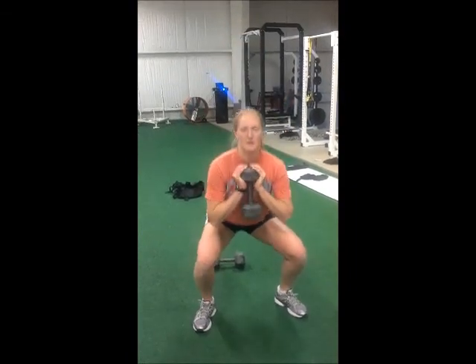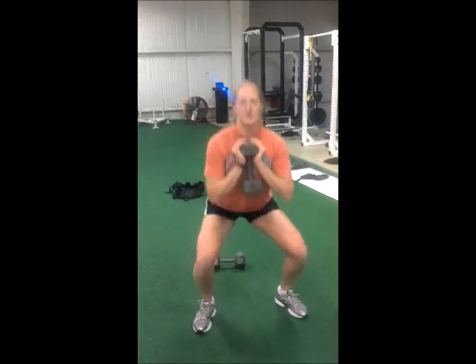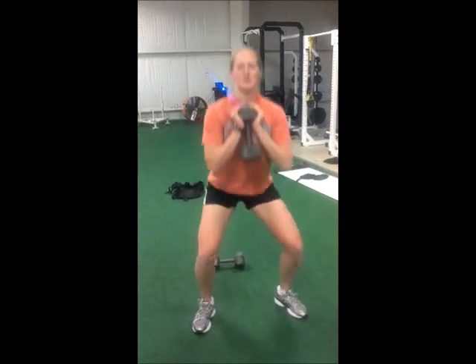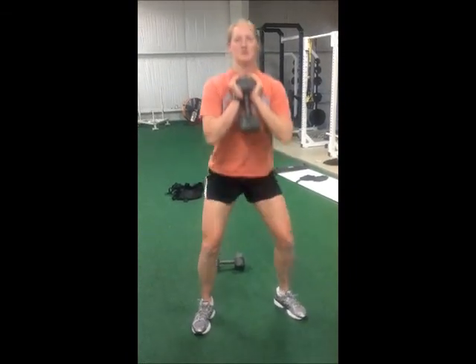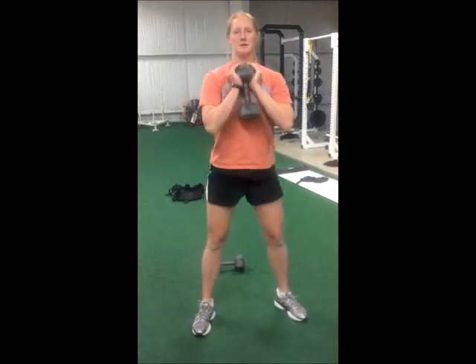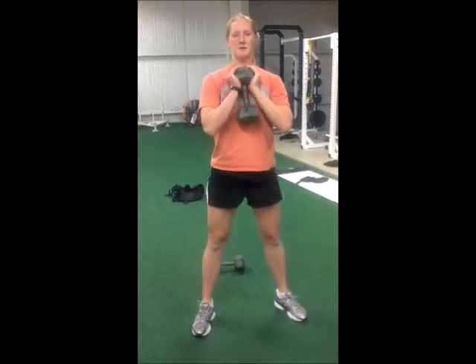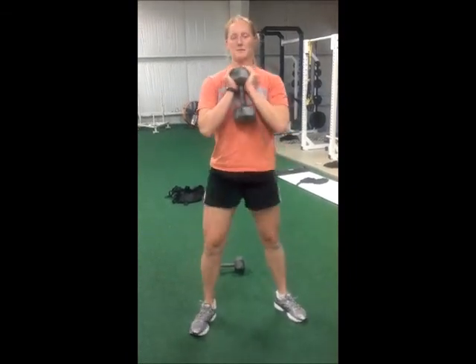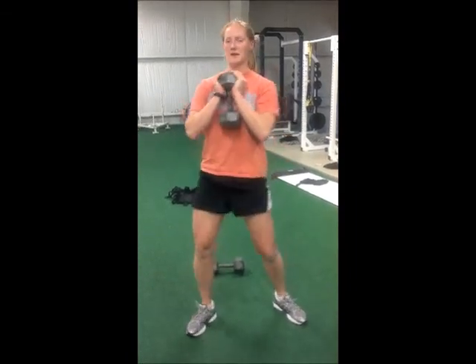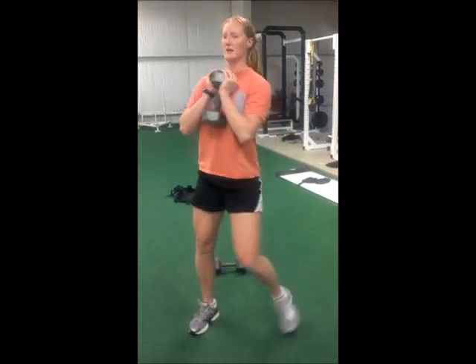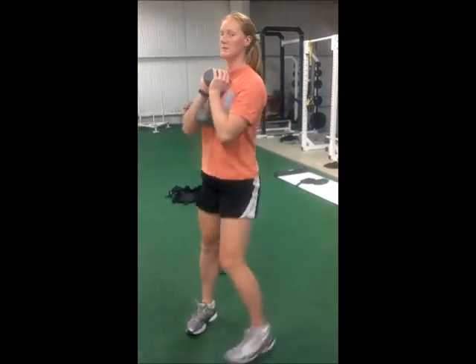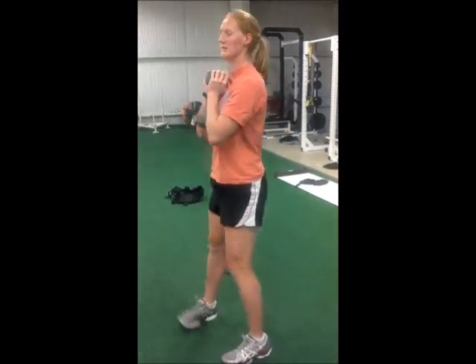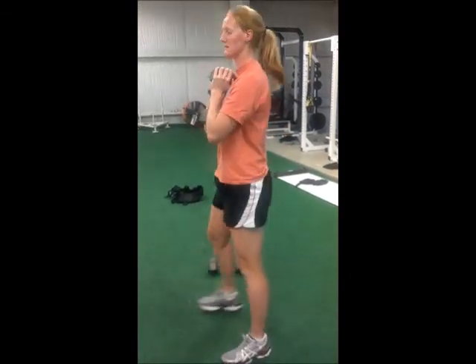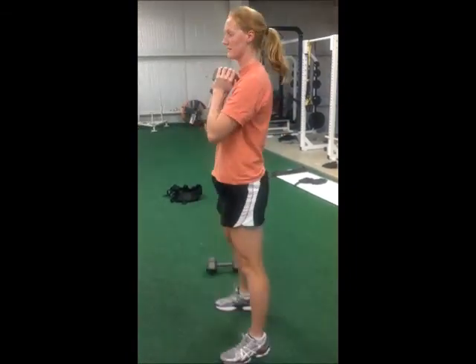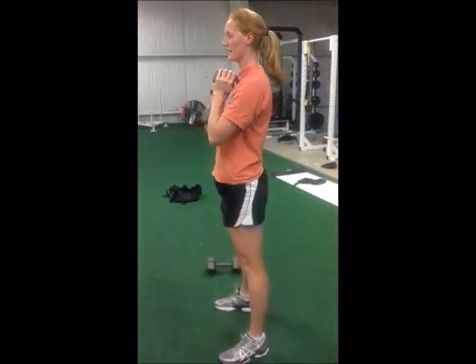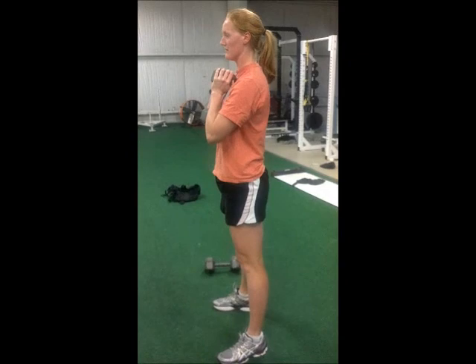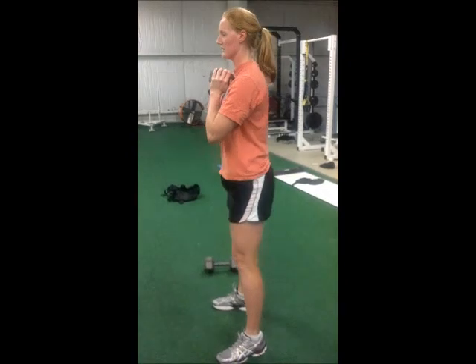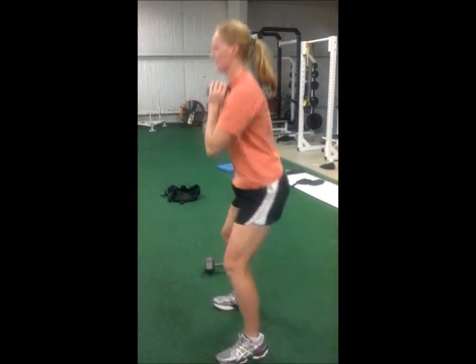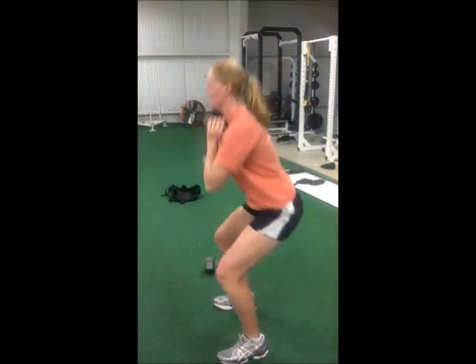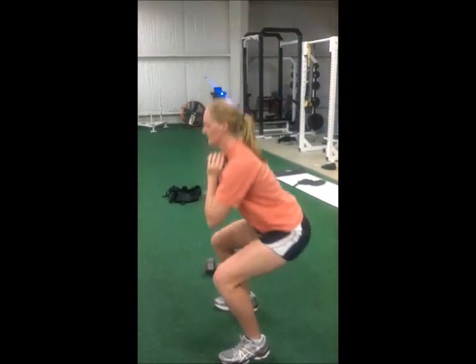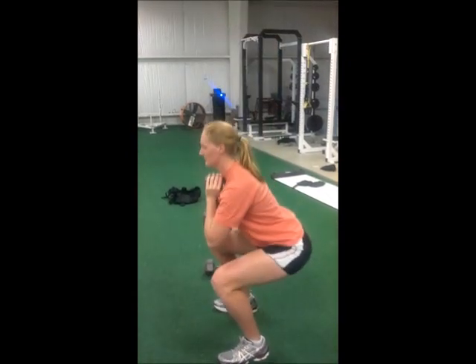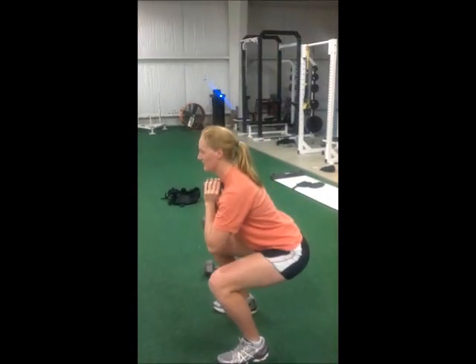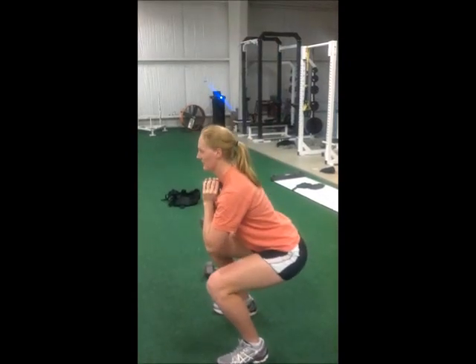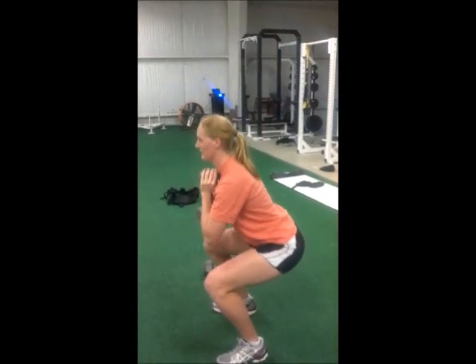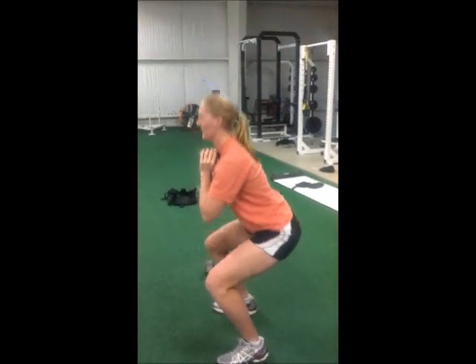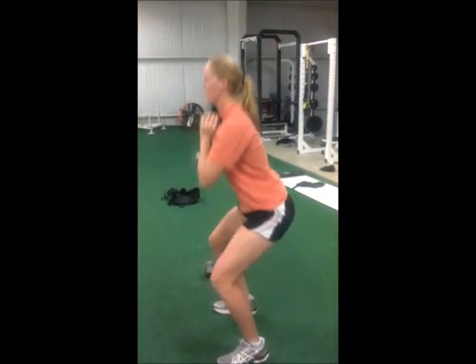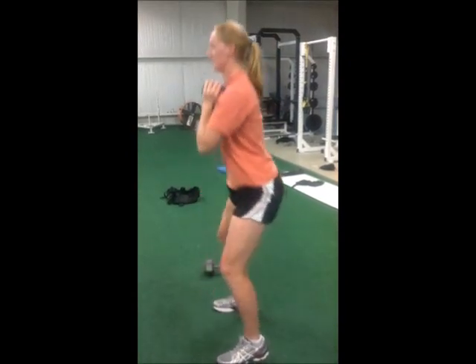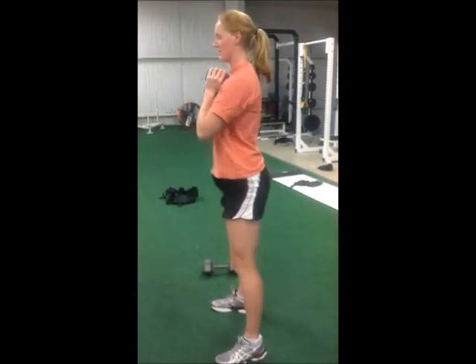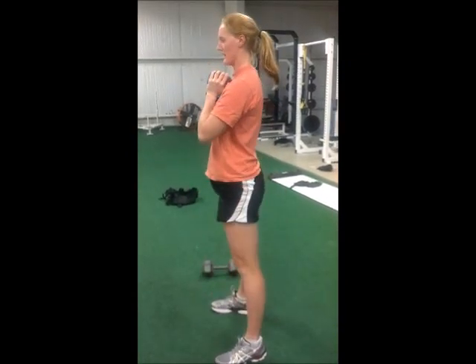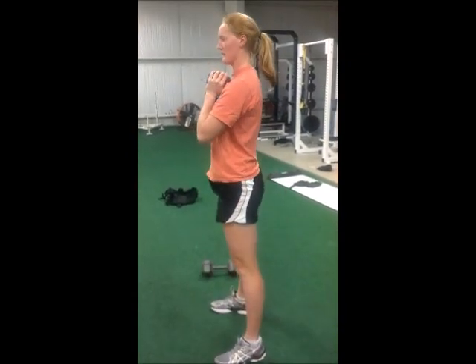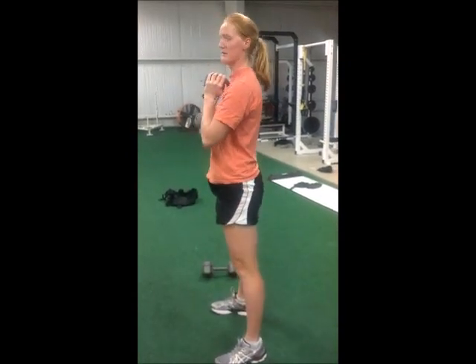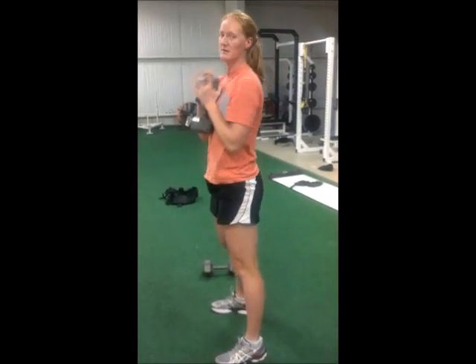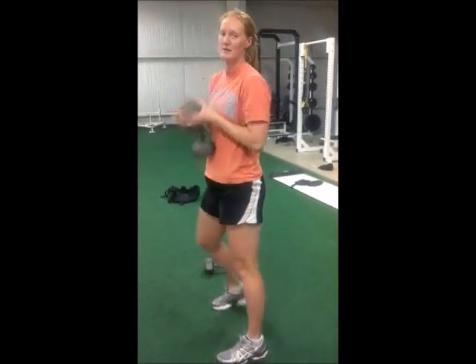Squat, back up. Side view — parallel, and up.